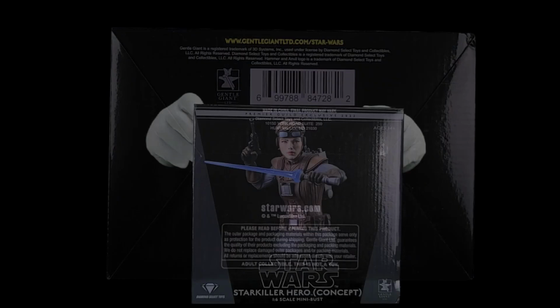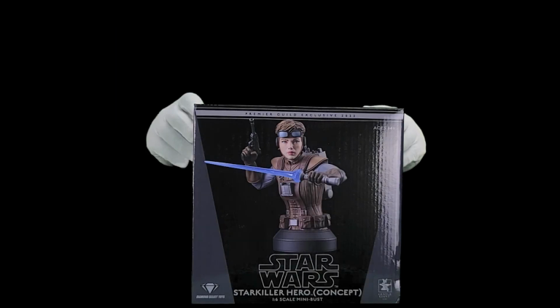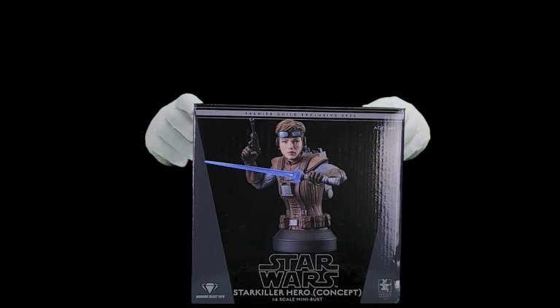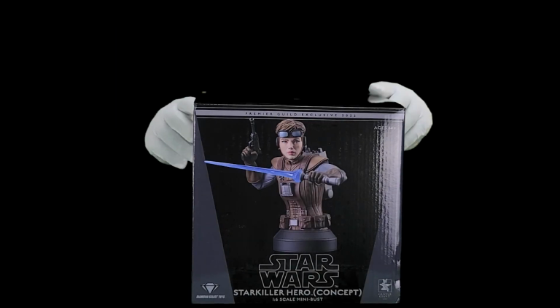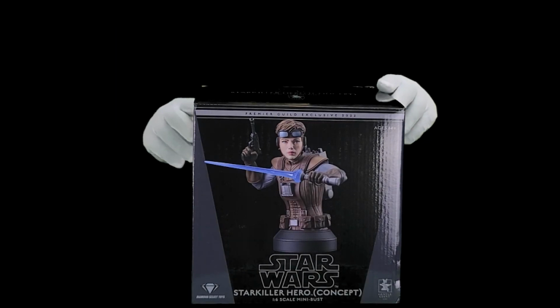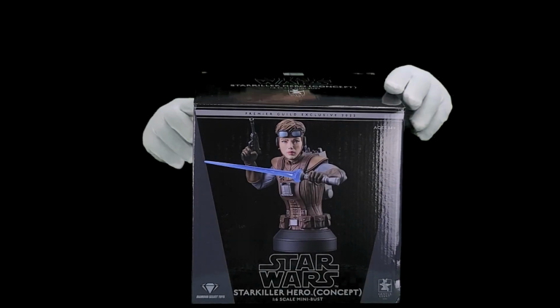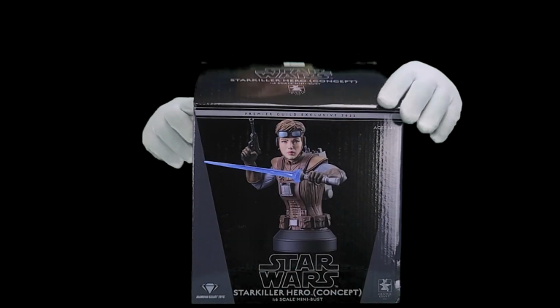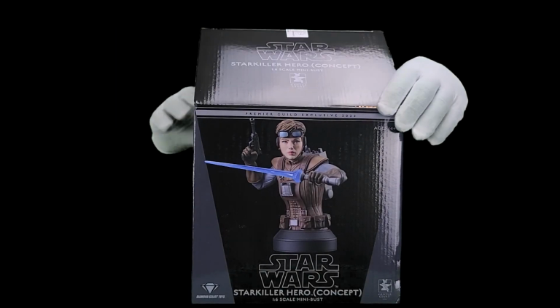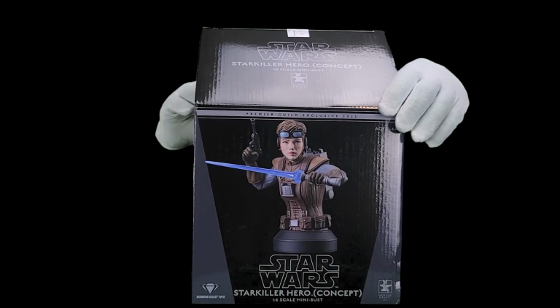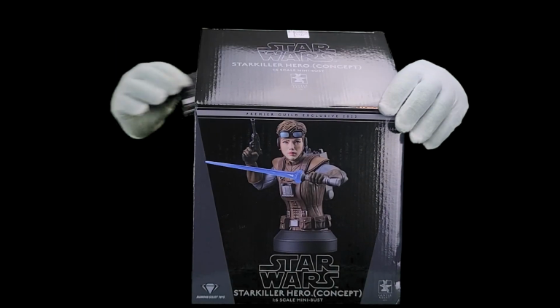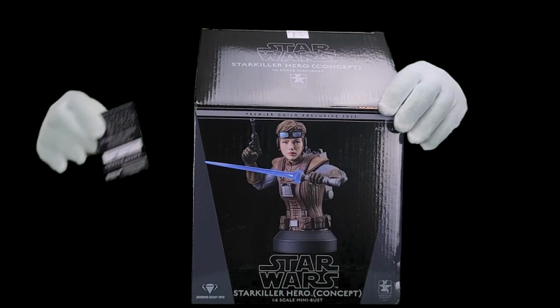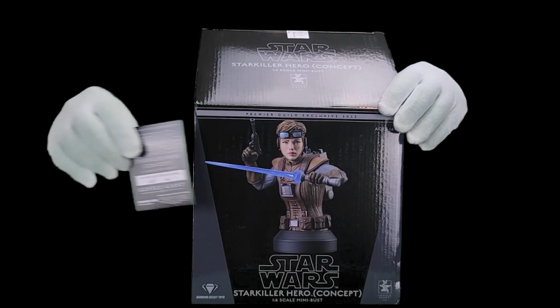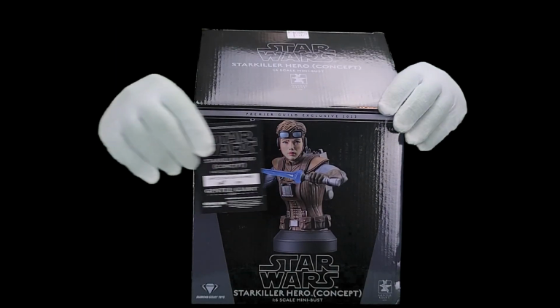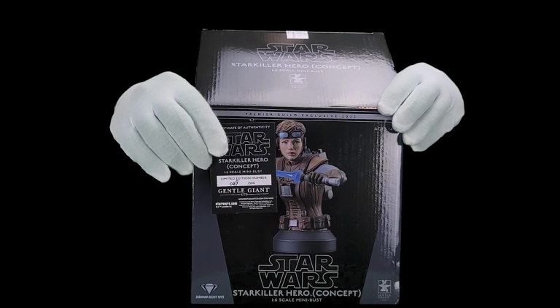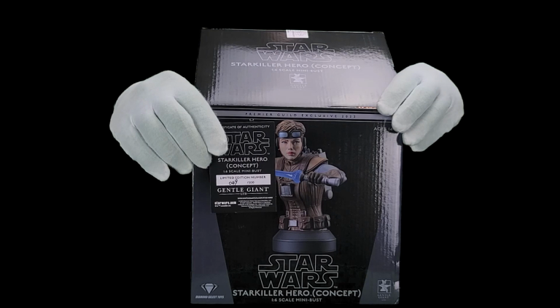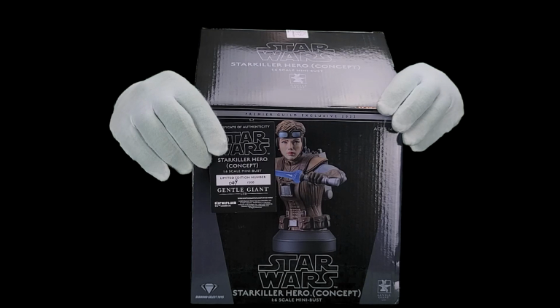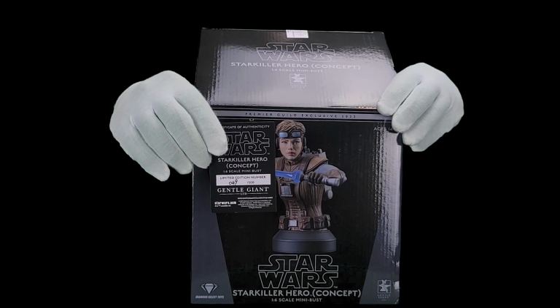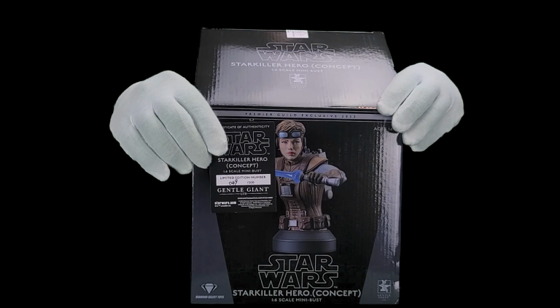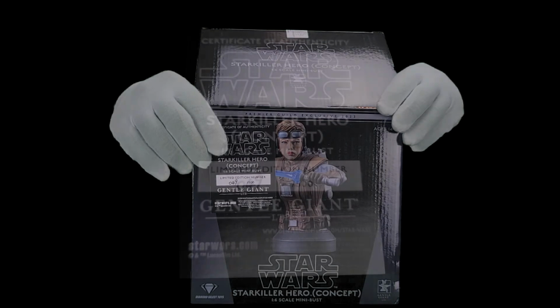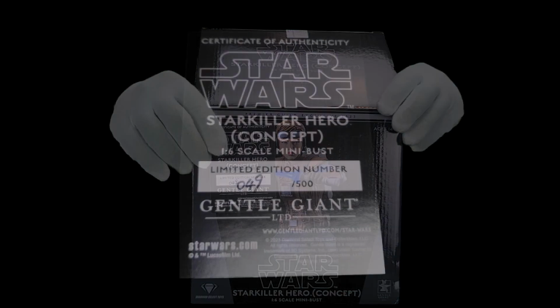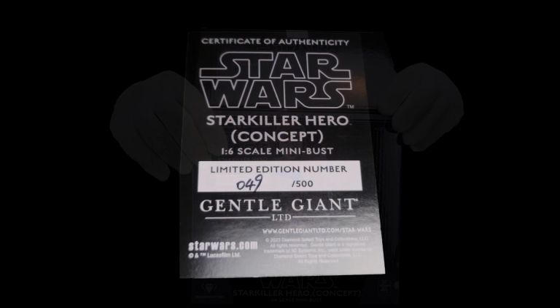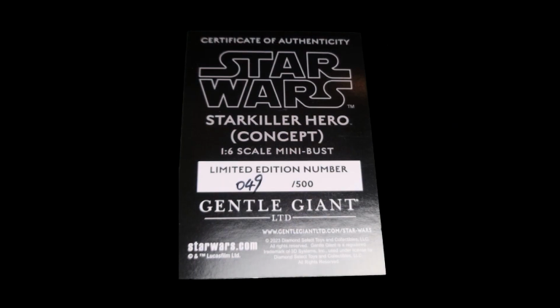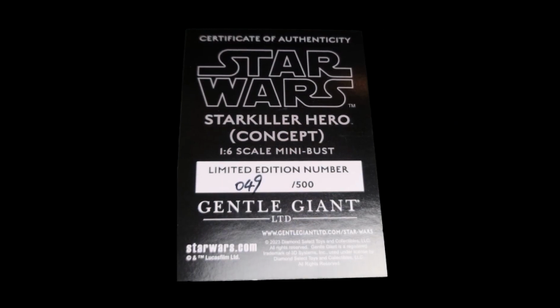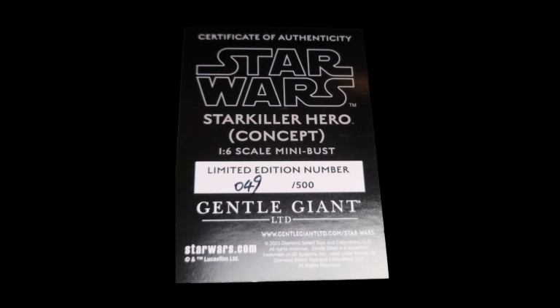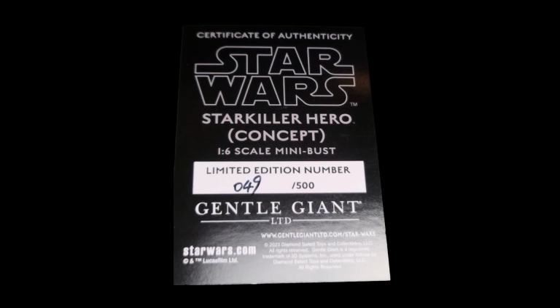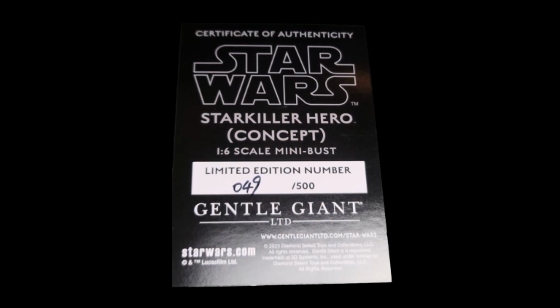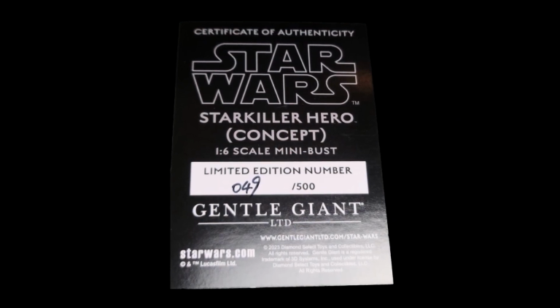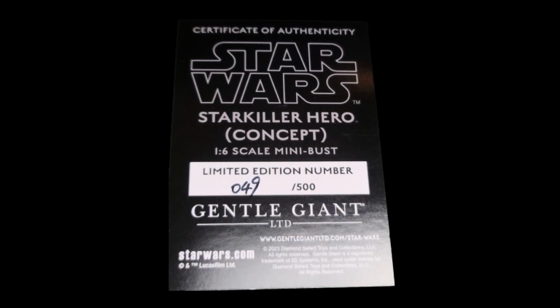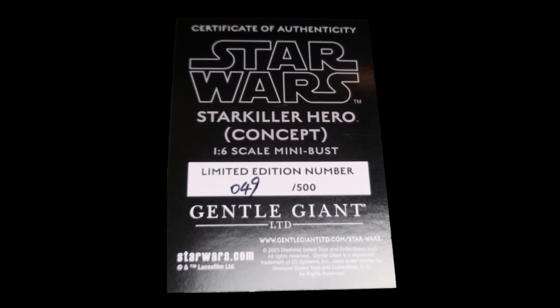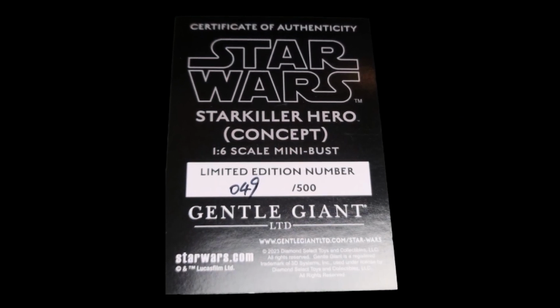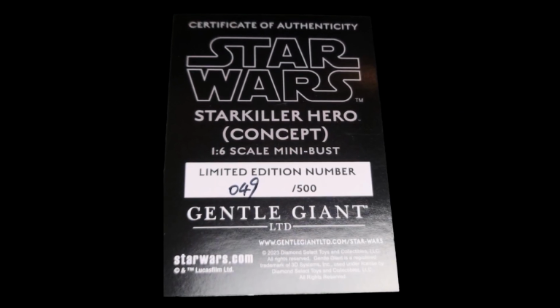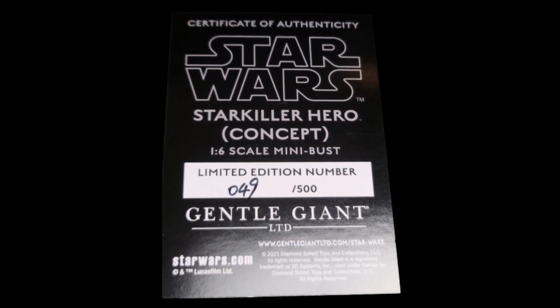Let's take a closer look. The edition is 49 of 500.